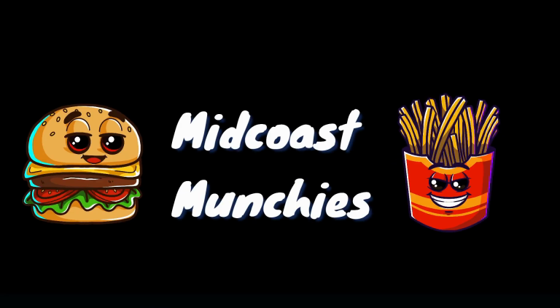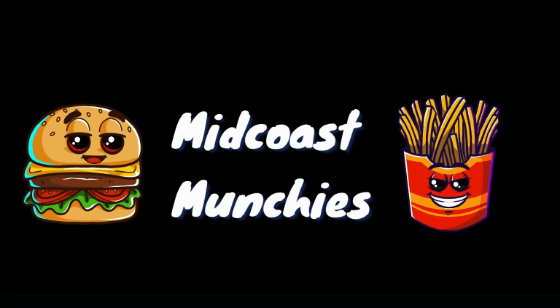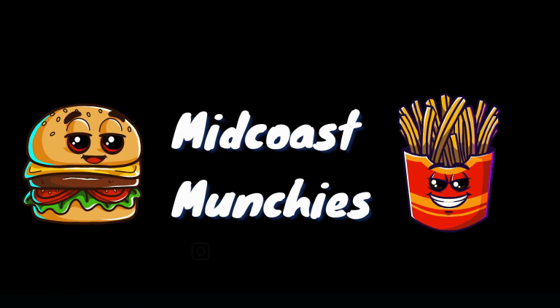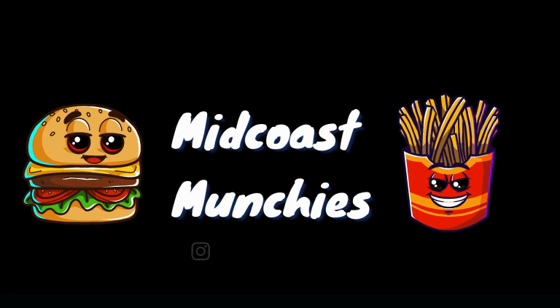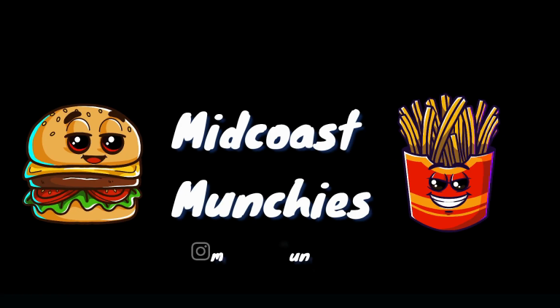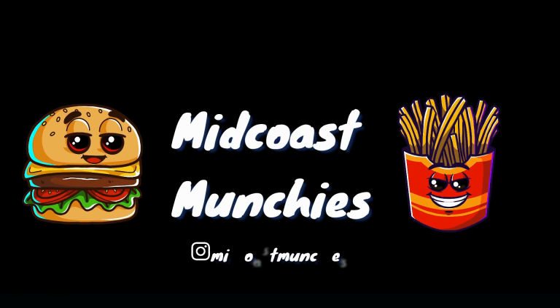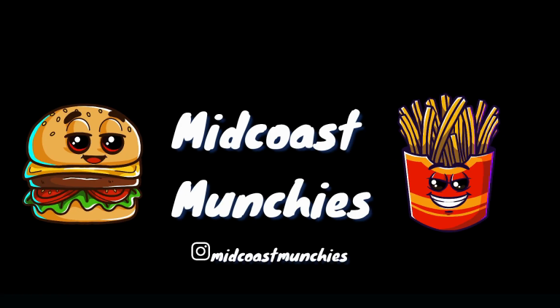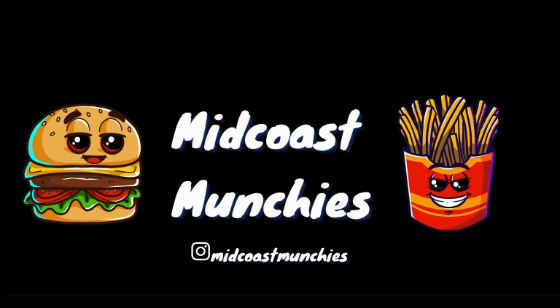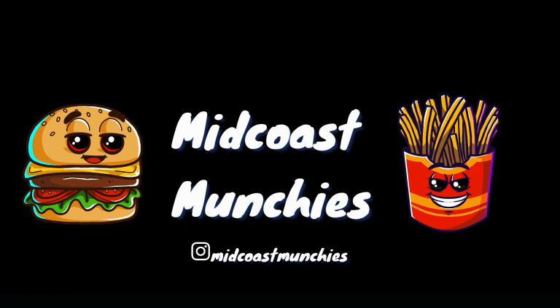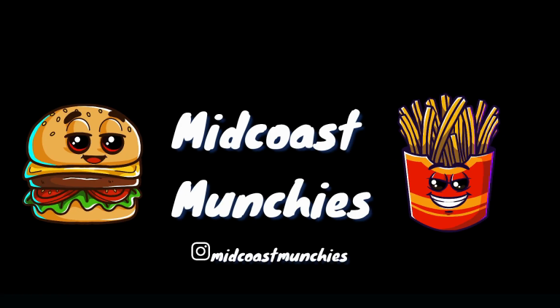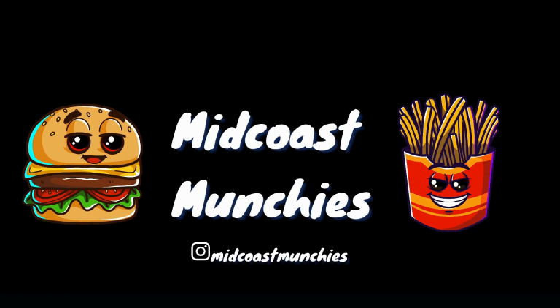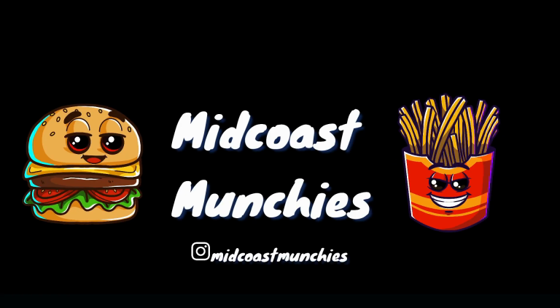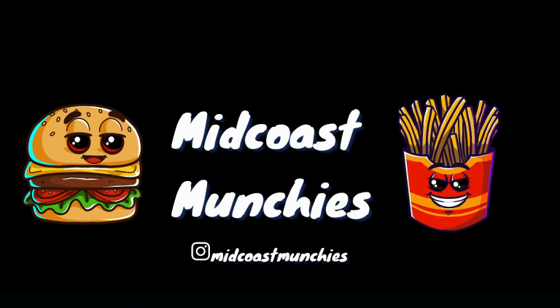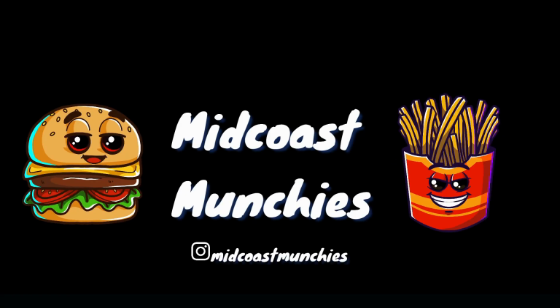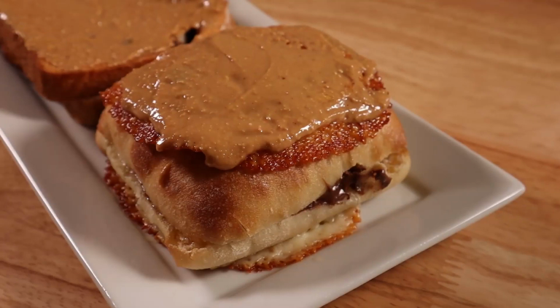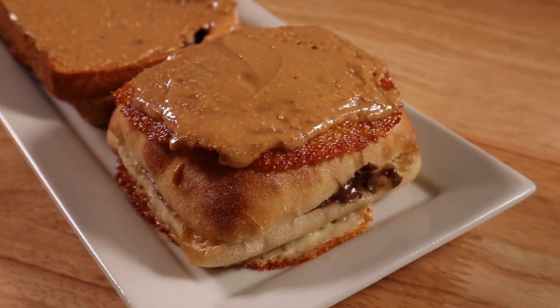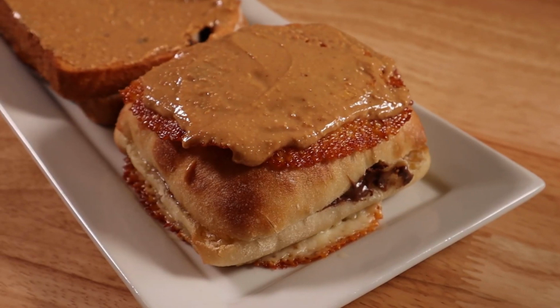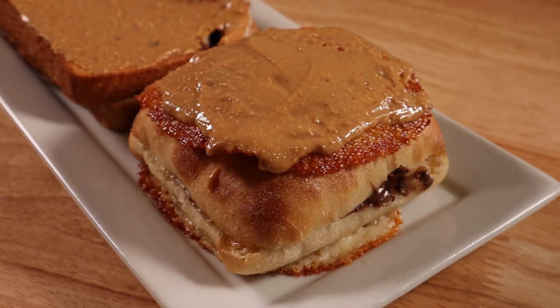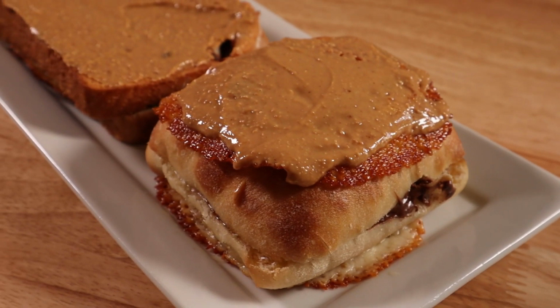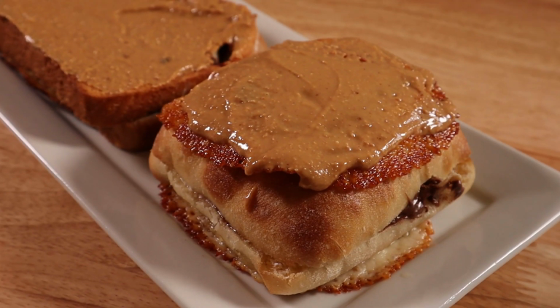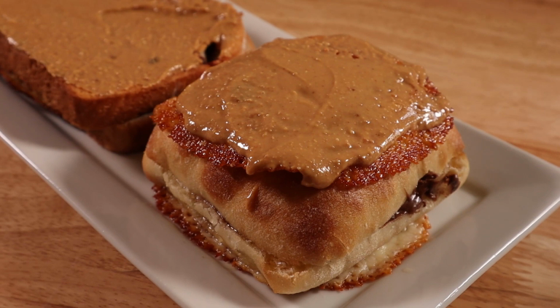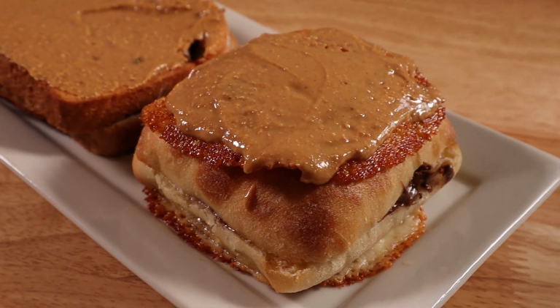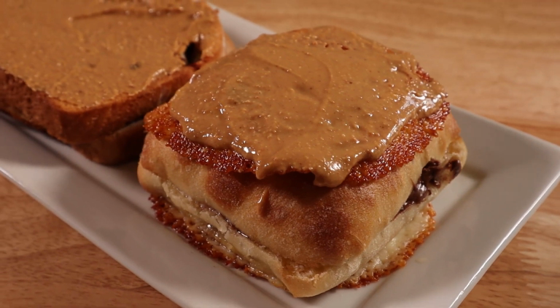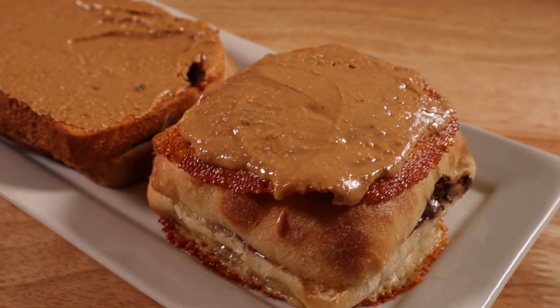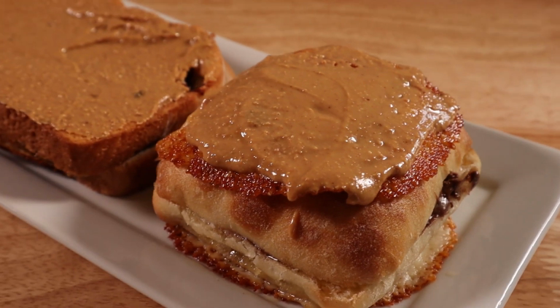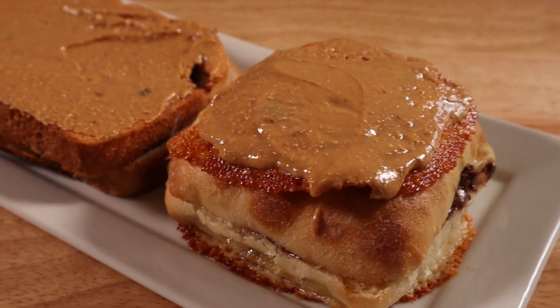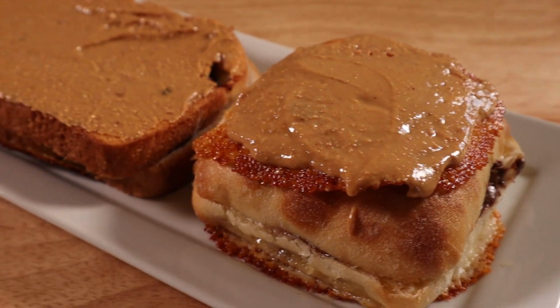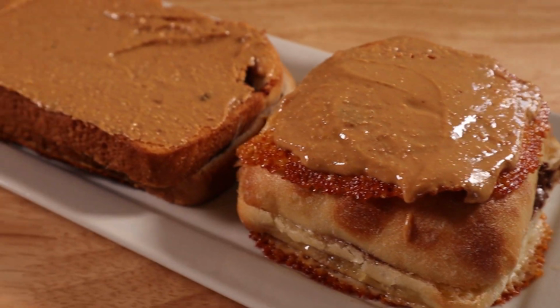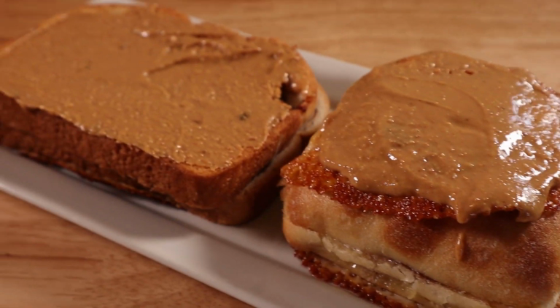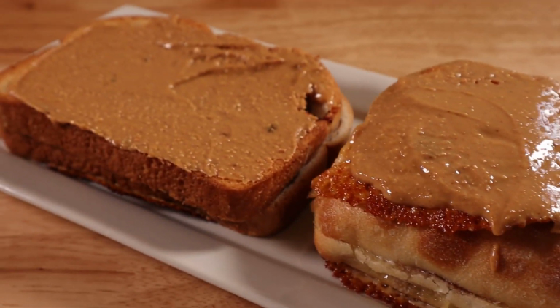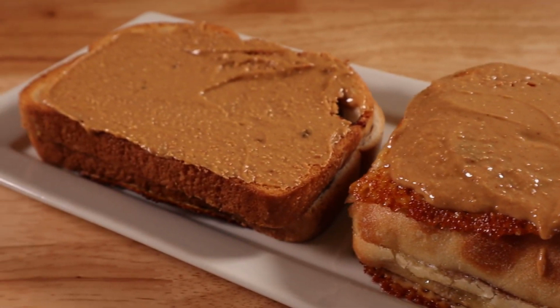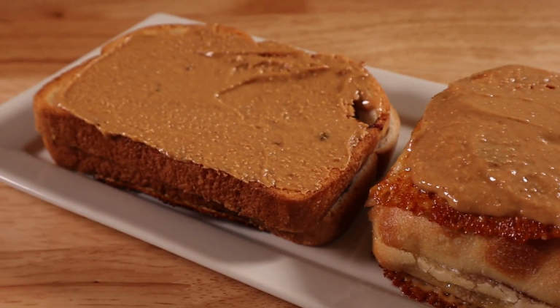Midcoast Munchies. Today we're gonna make a grilled Charlie my way and Charlie's way.